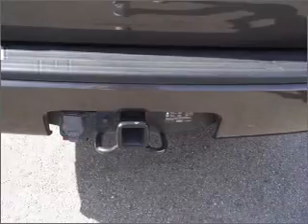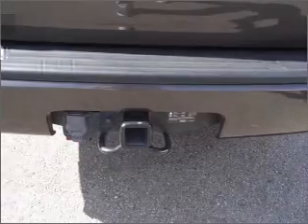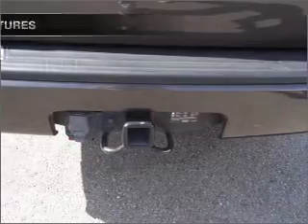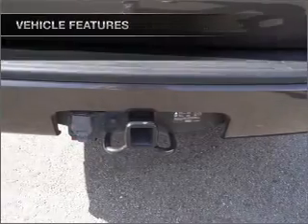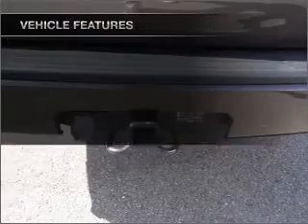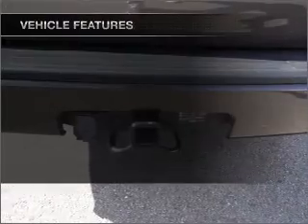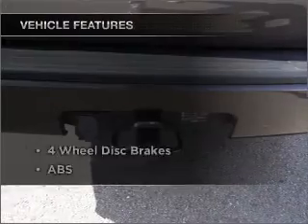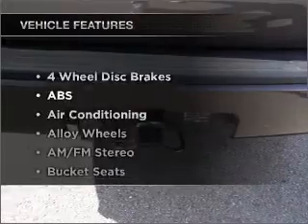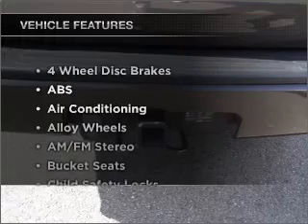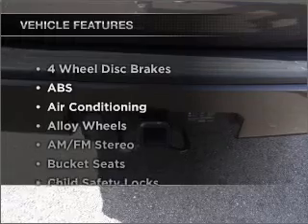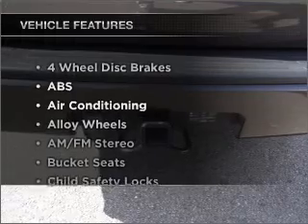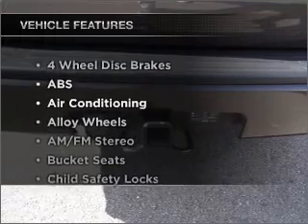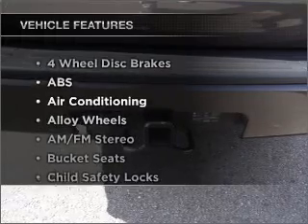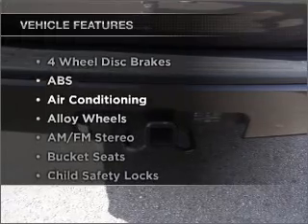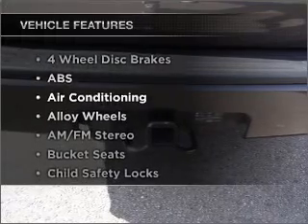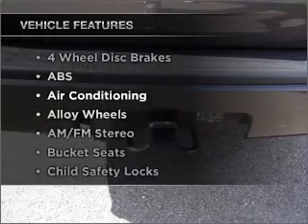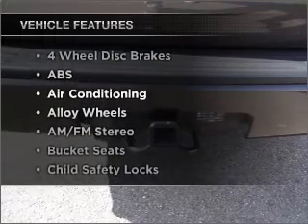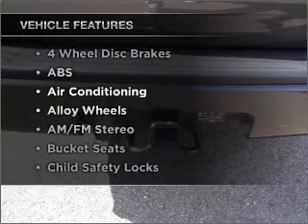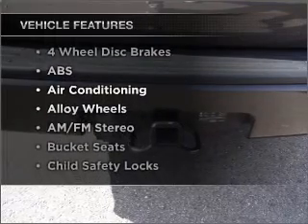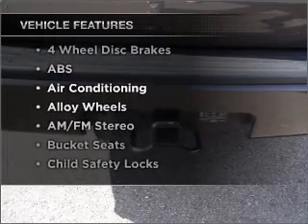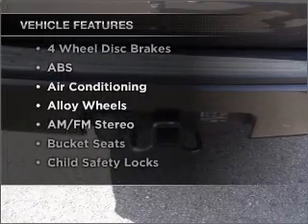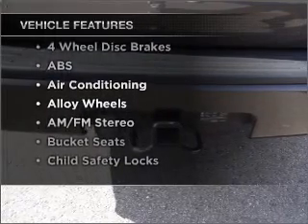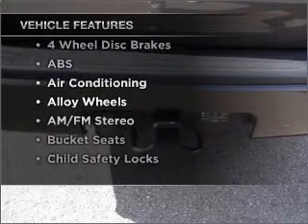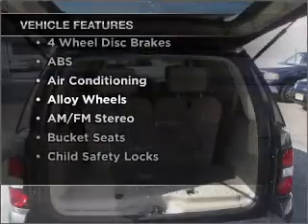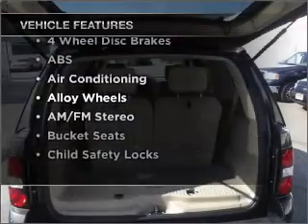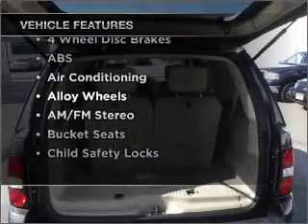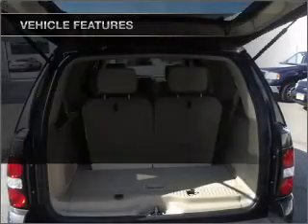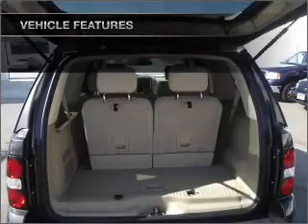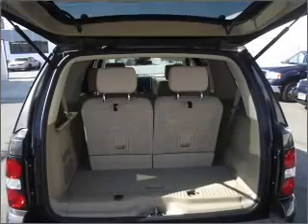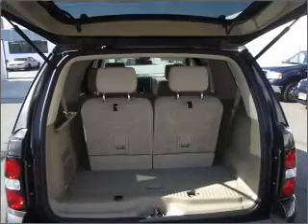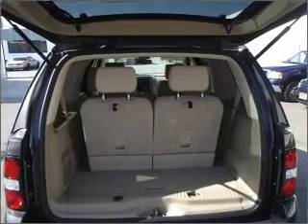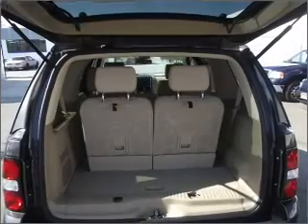Plus, enjoy these notable features that are included in this ride: air conditioning and AM-FM stereo.